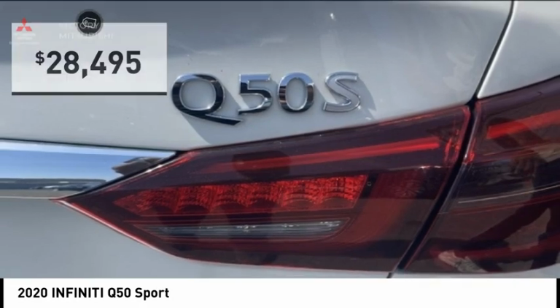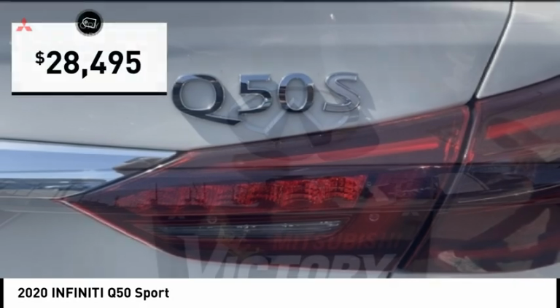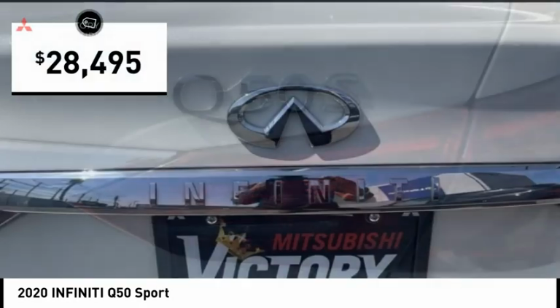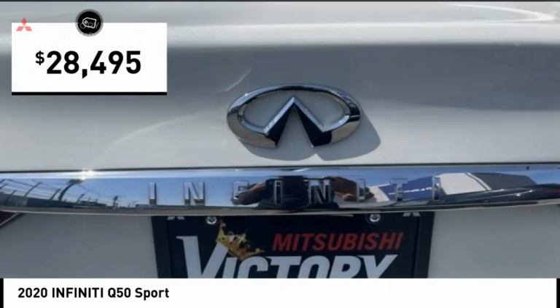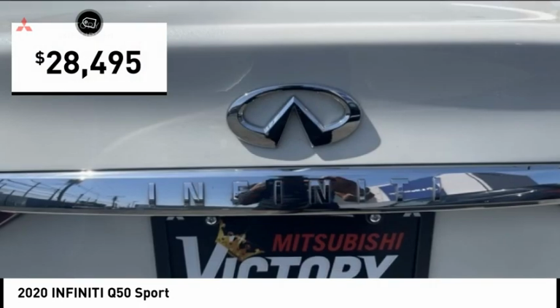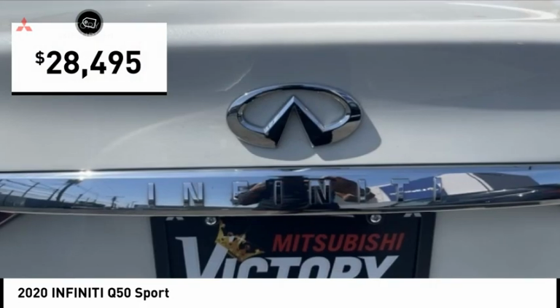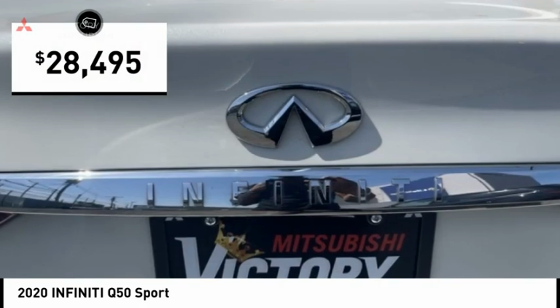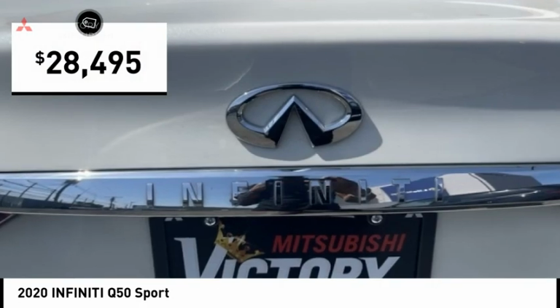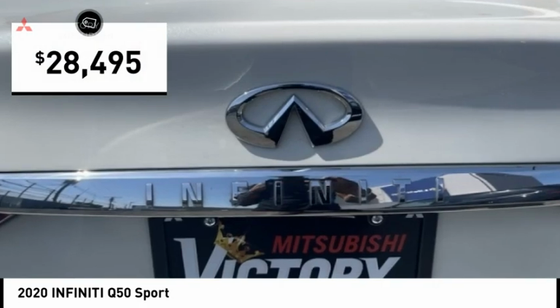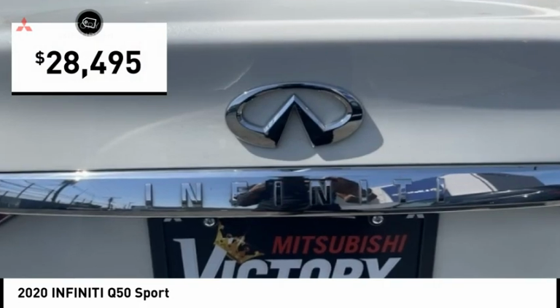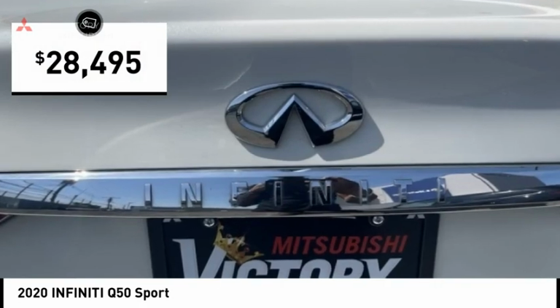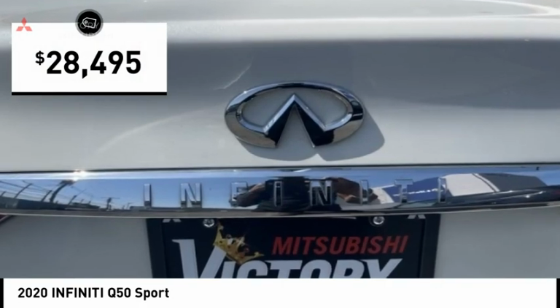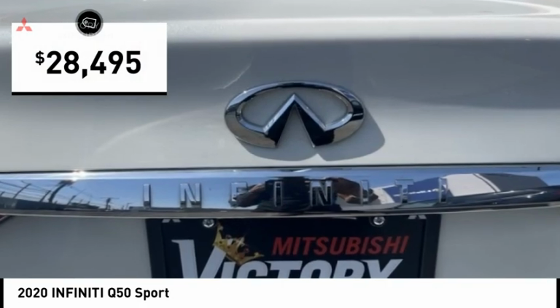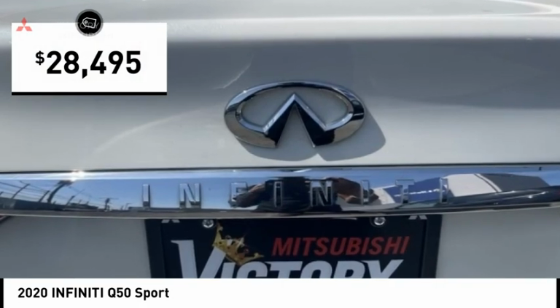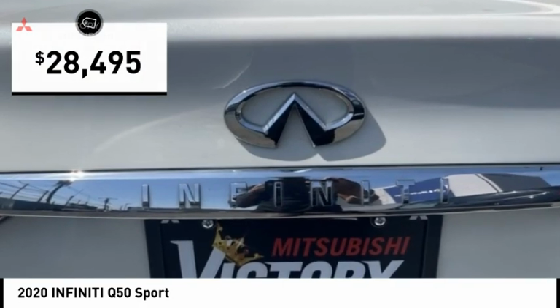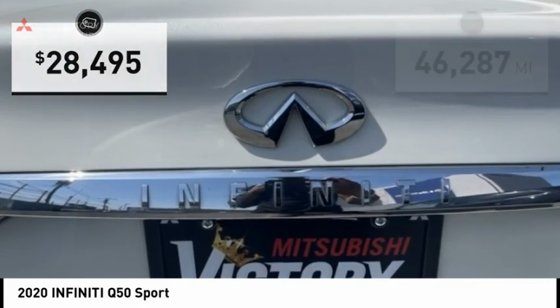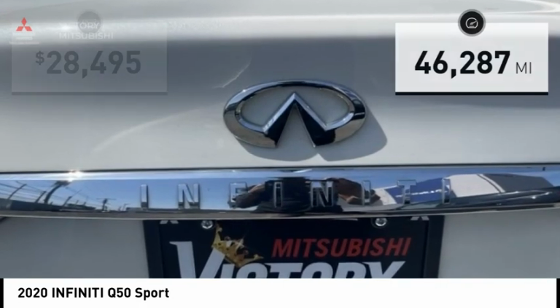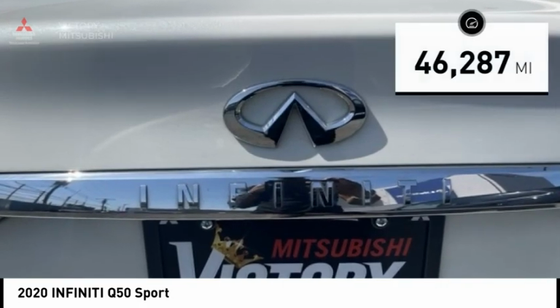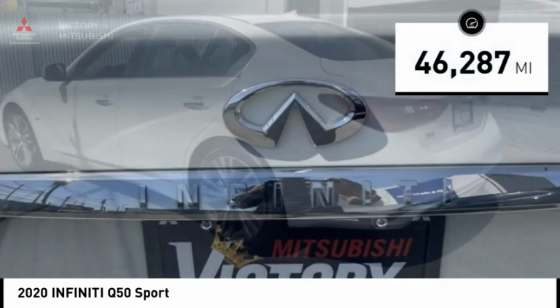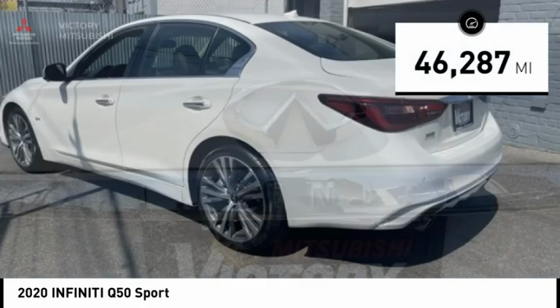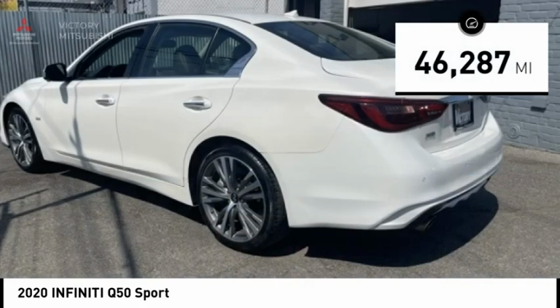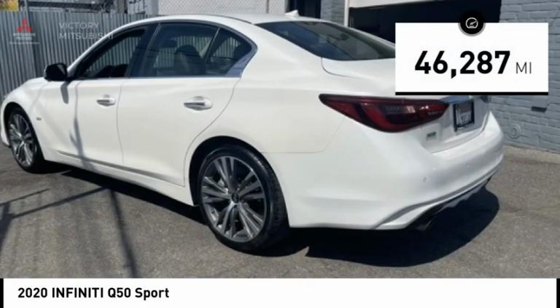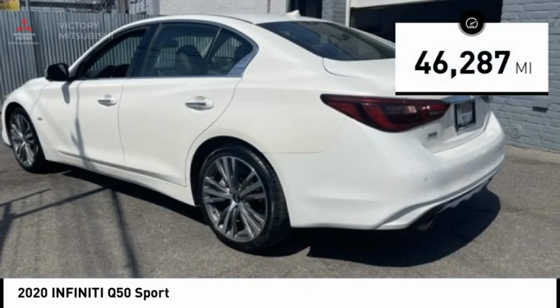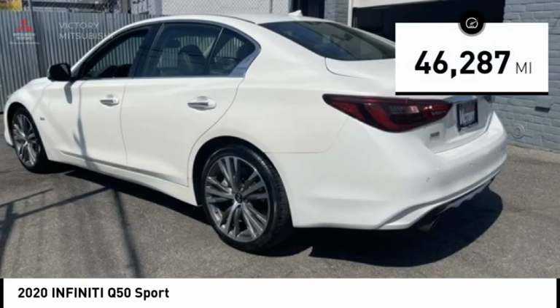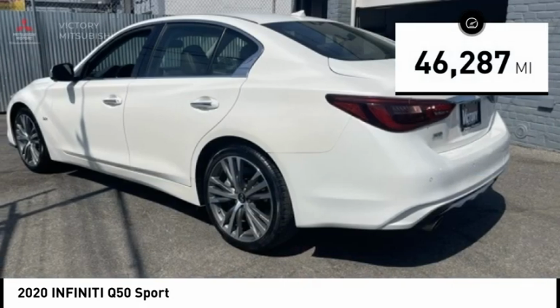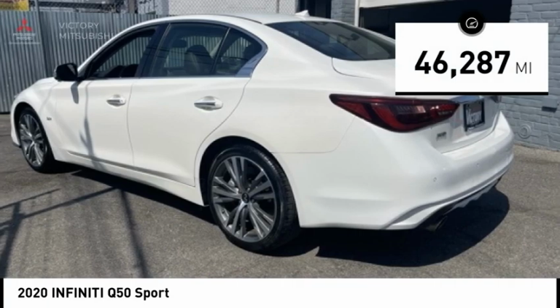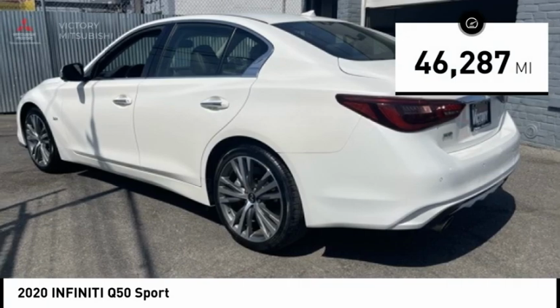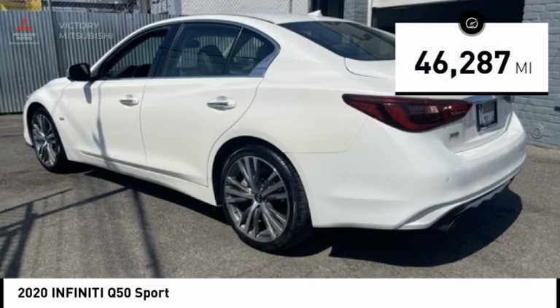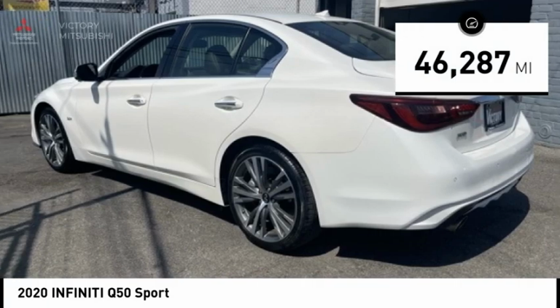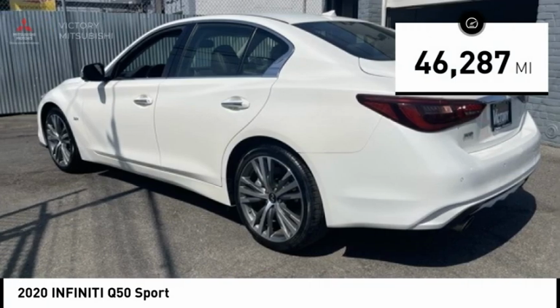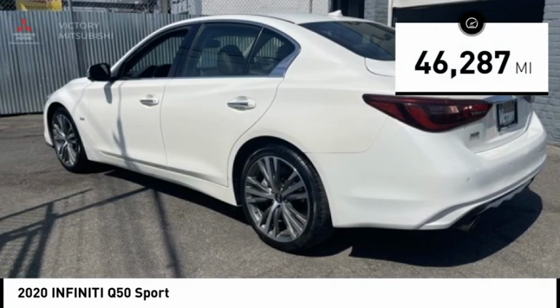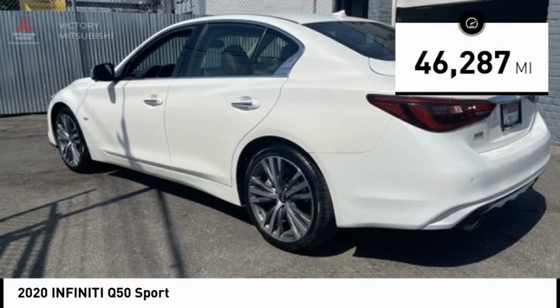And it is priced below $30,000. This vehicle has less than 50,000 miles.